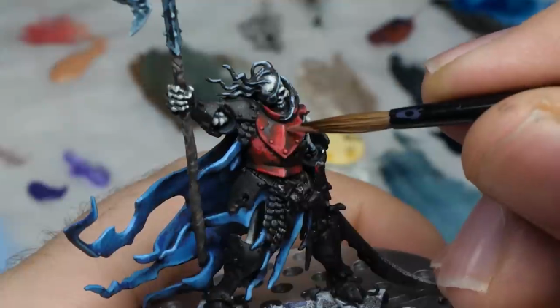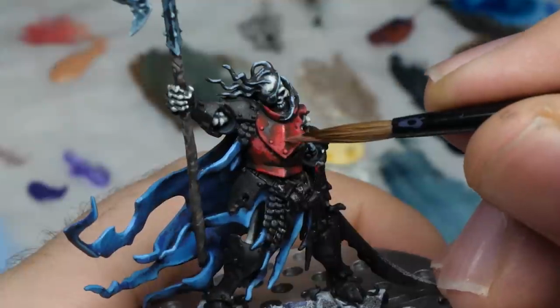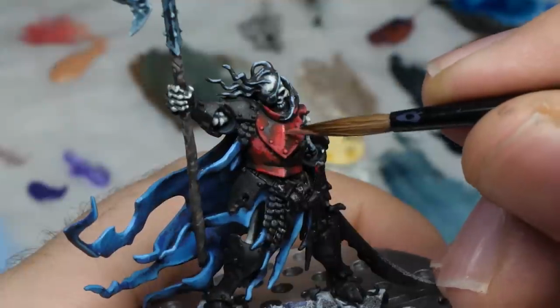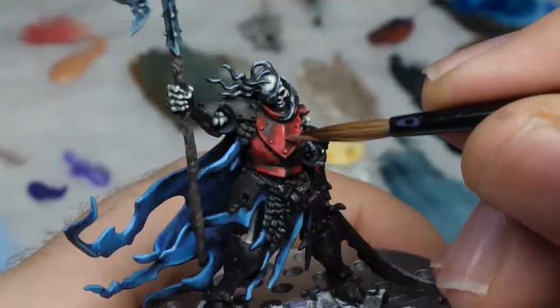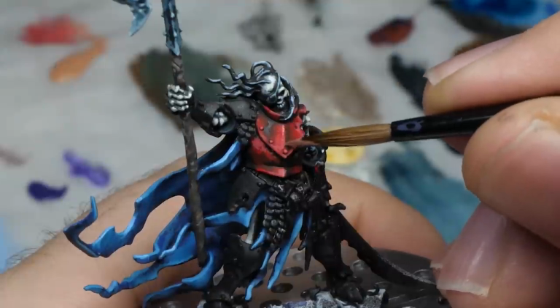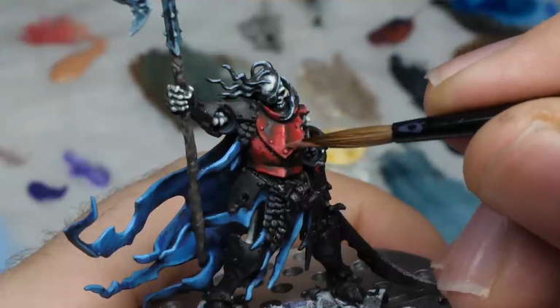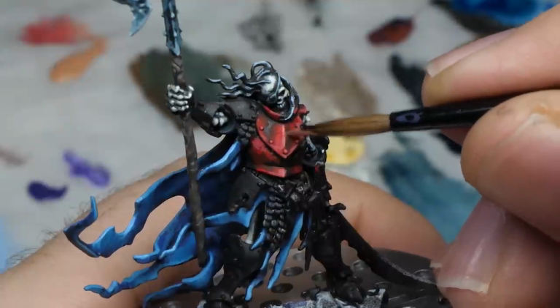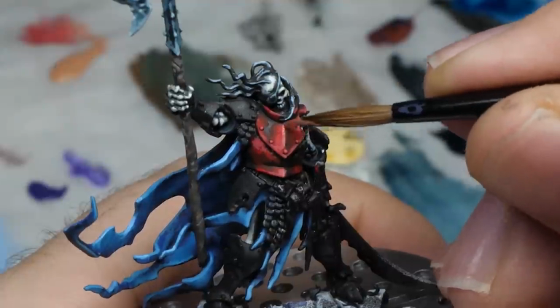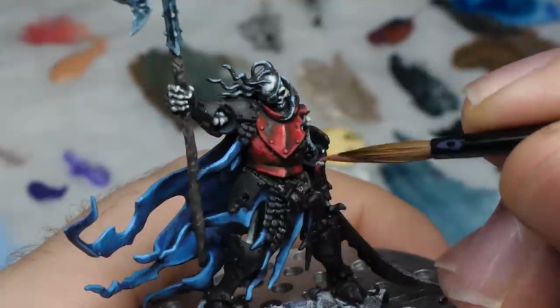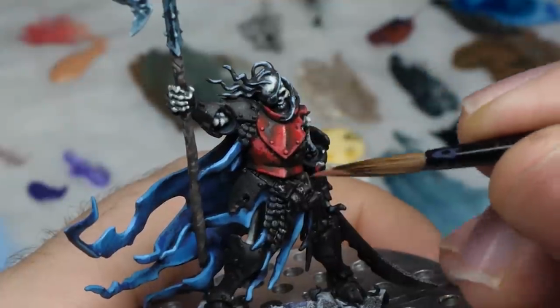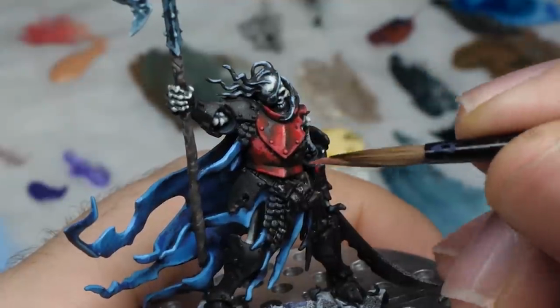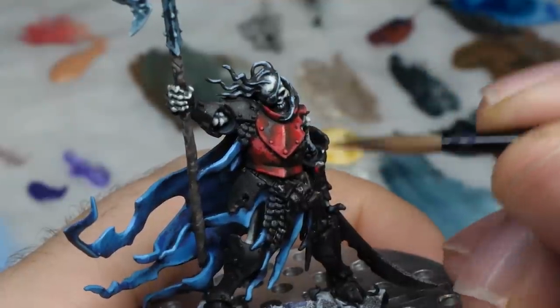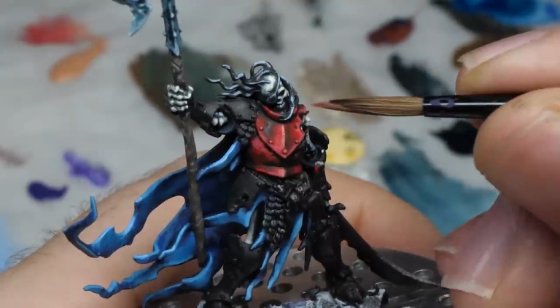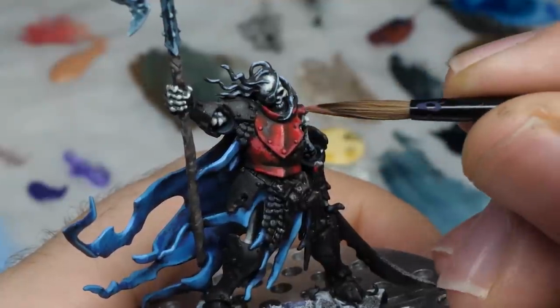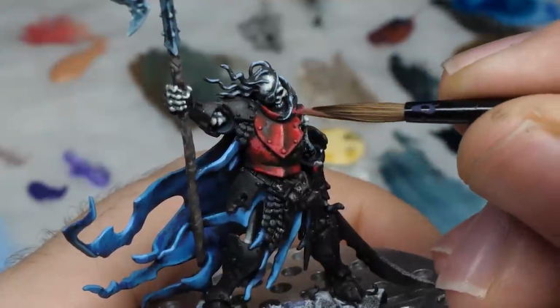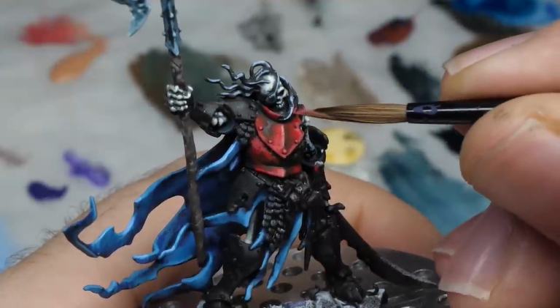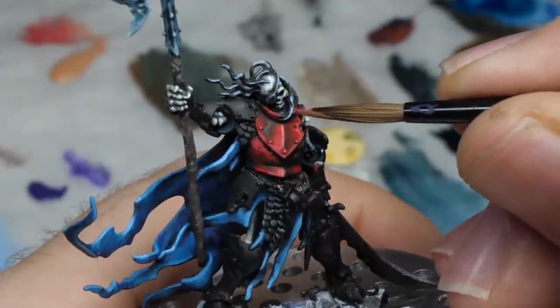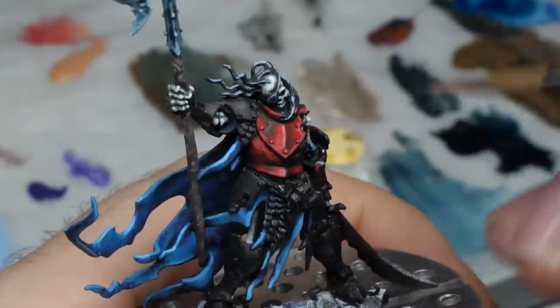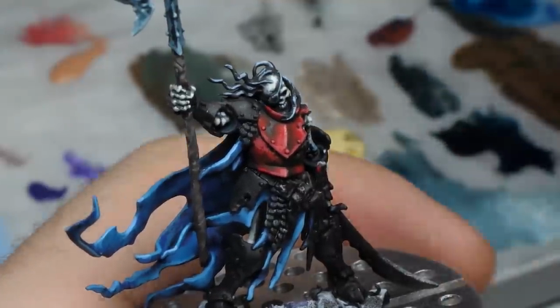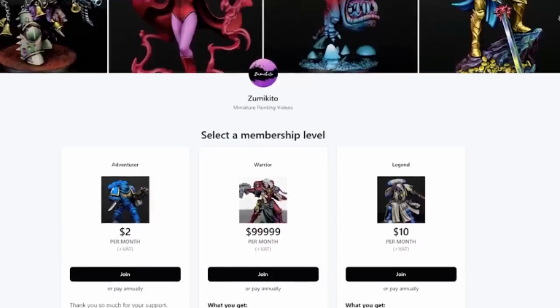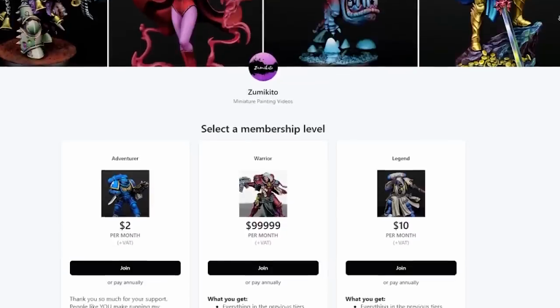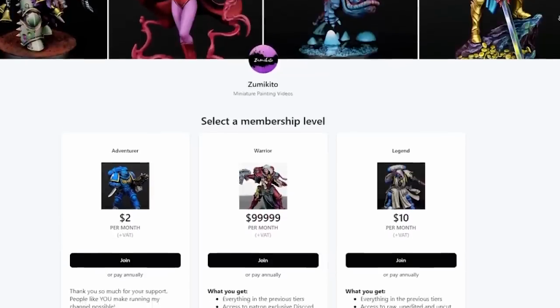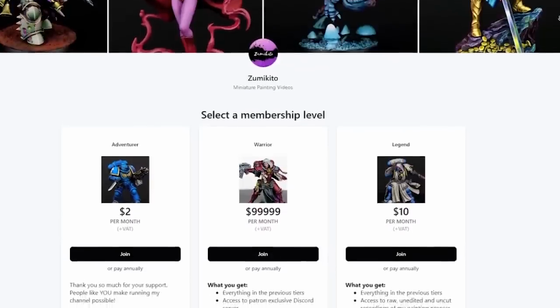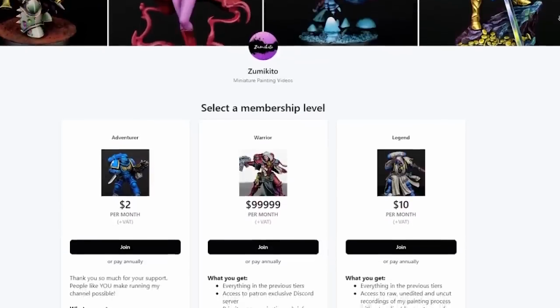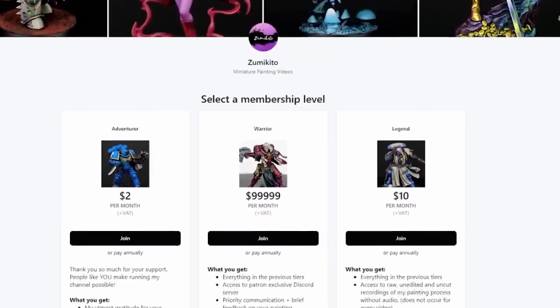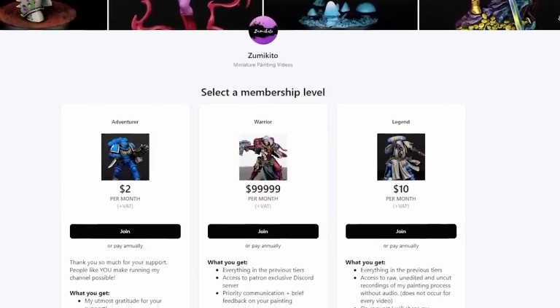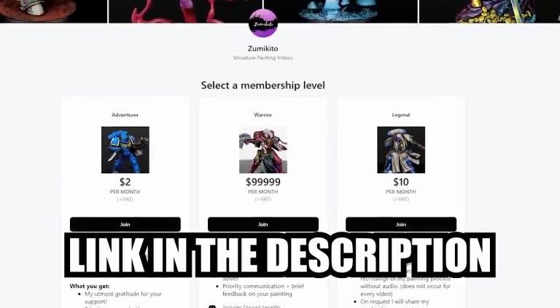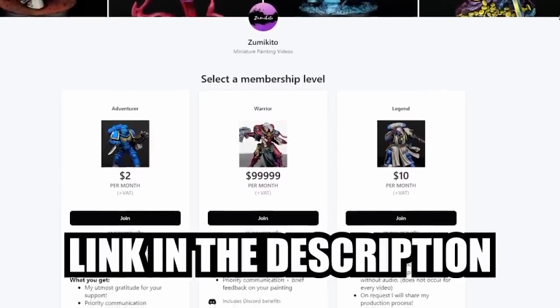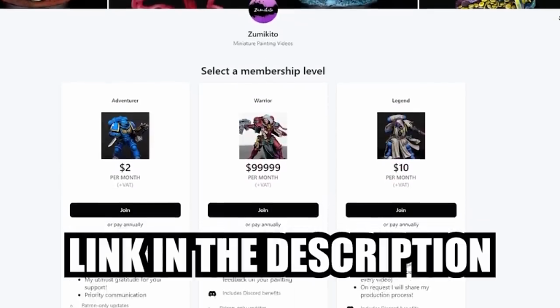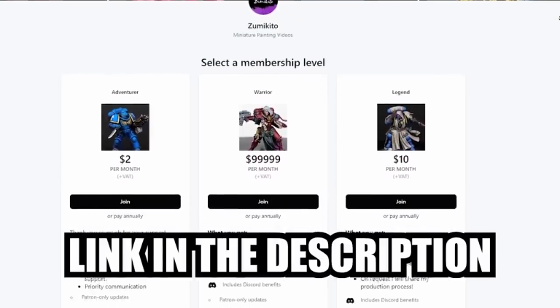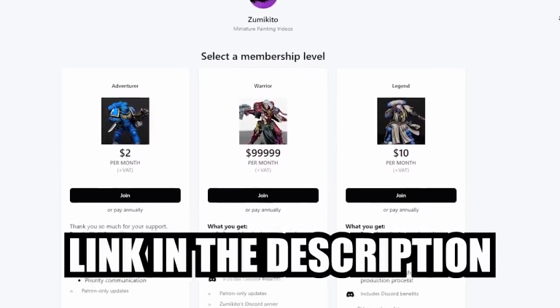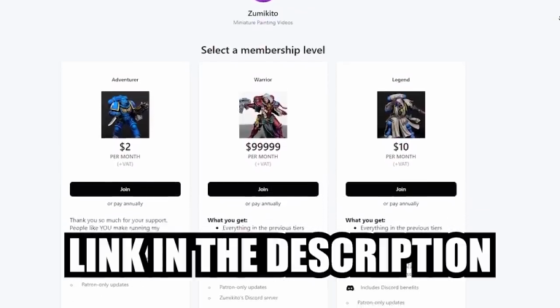By the way, if you are interested, there is extra footage of the painting process for this mini on my Patreon.